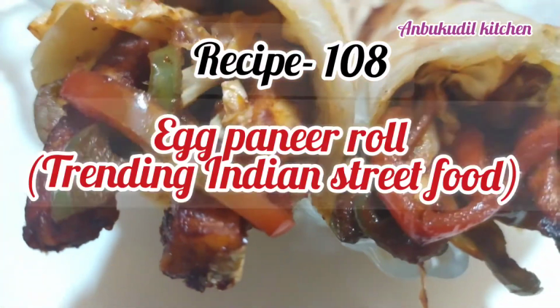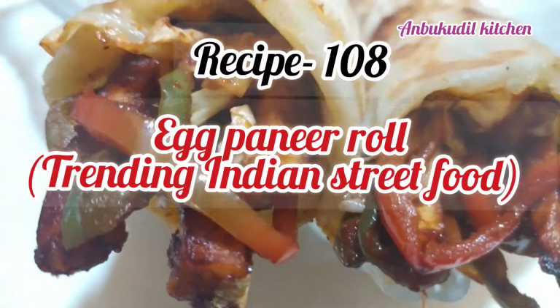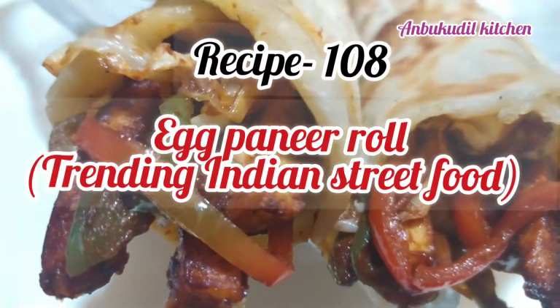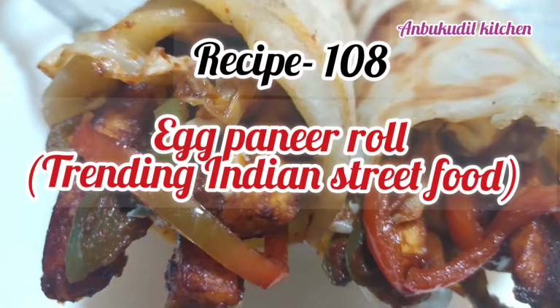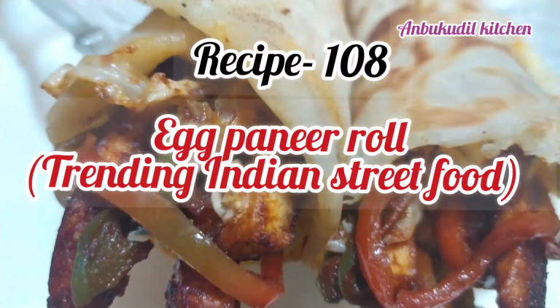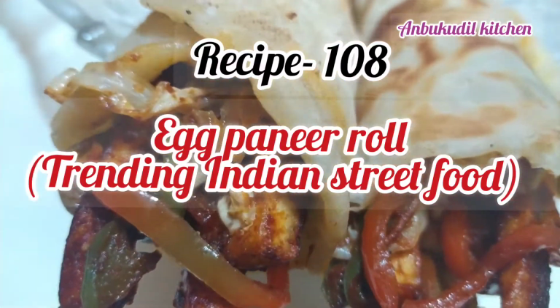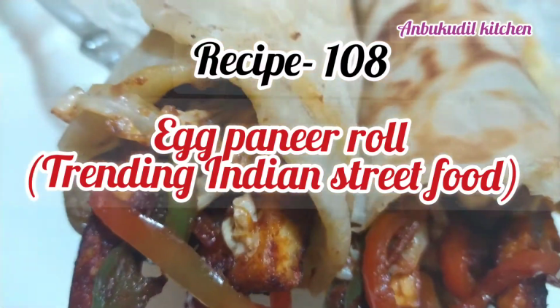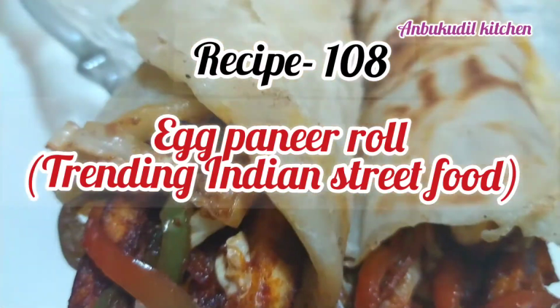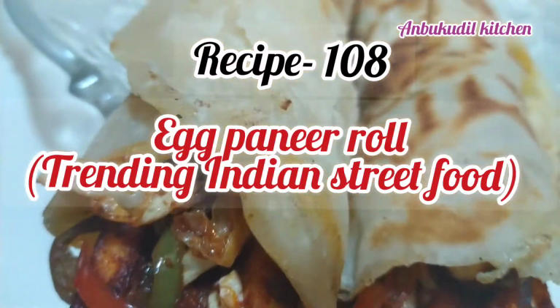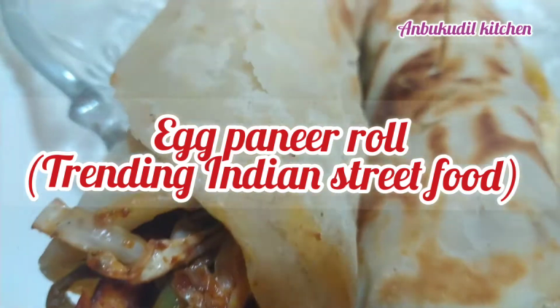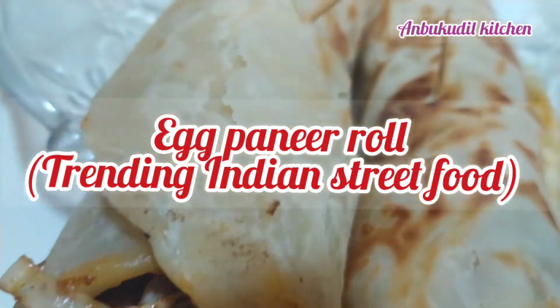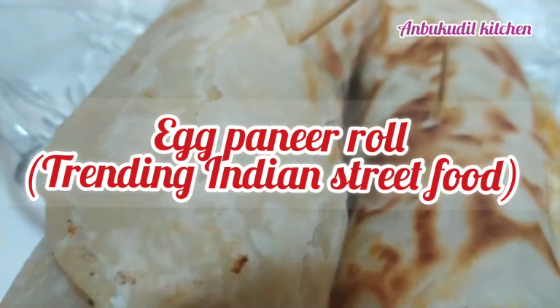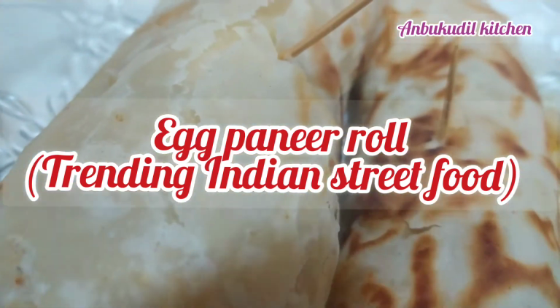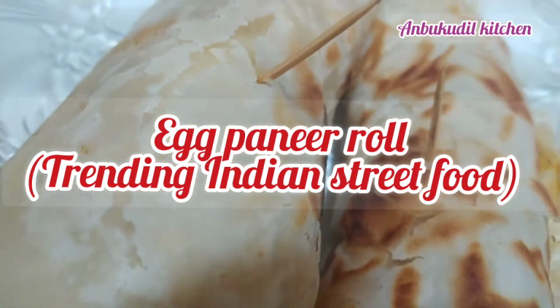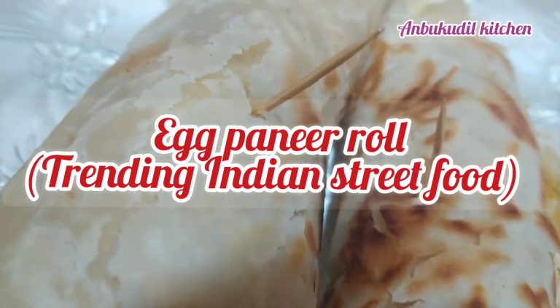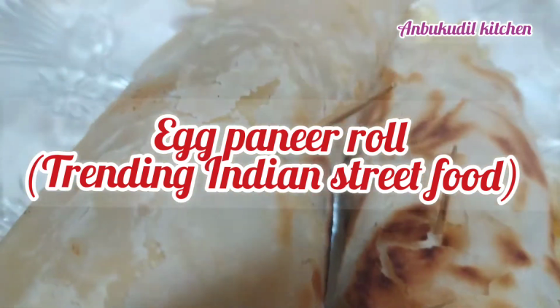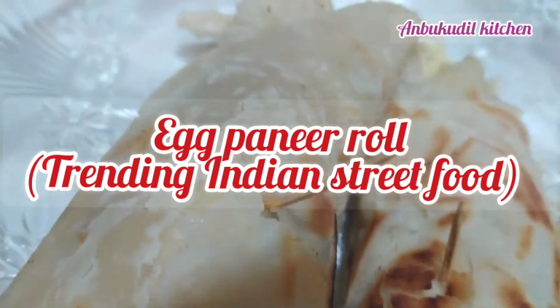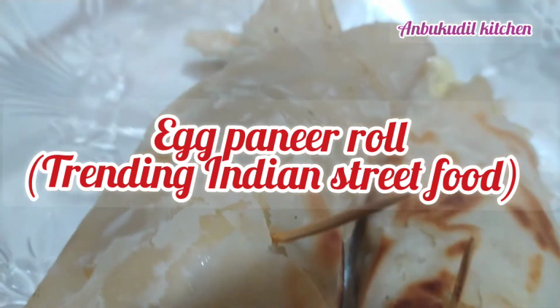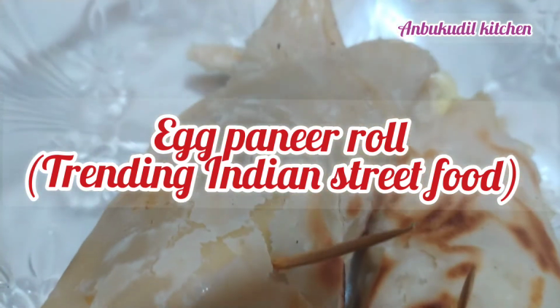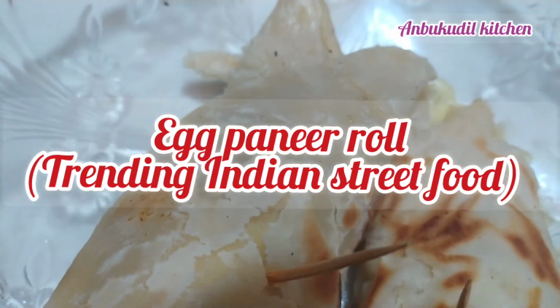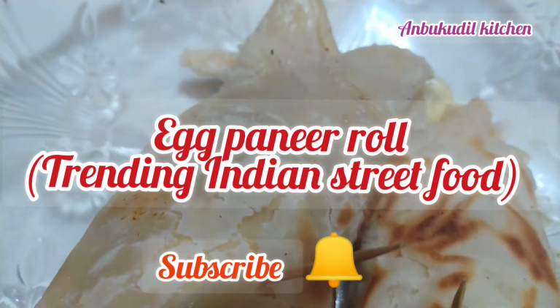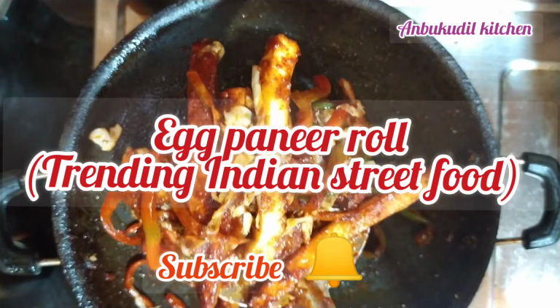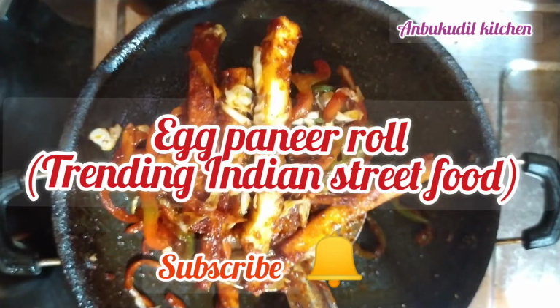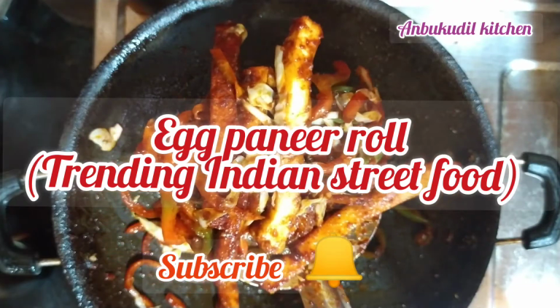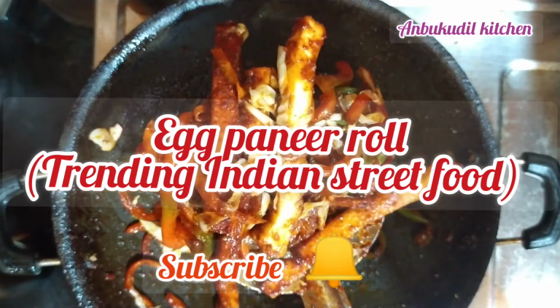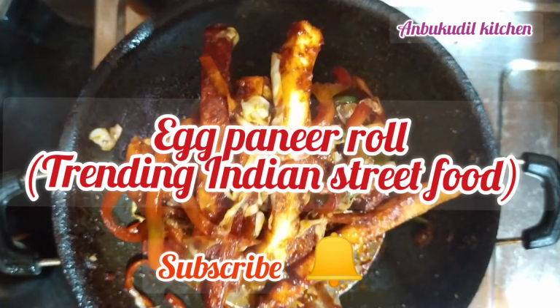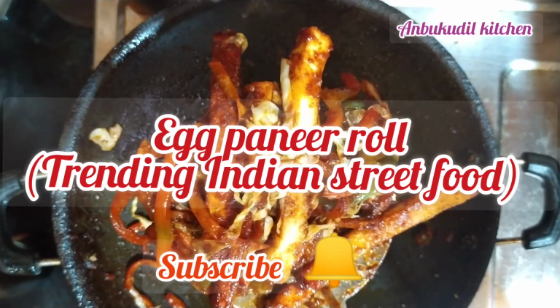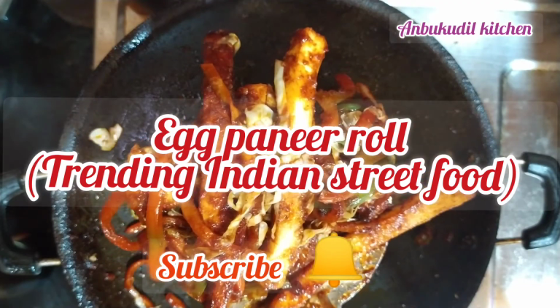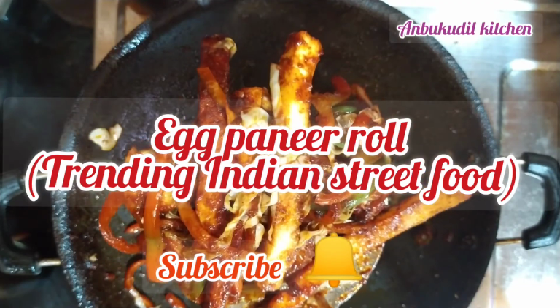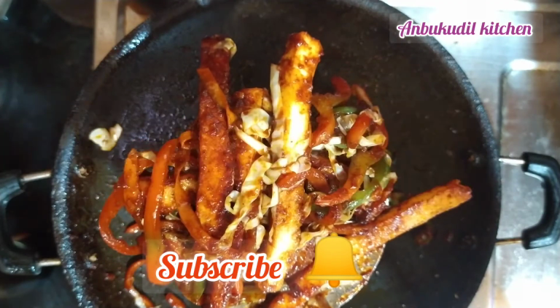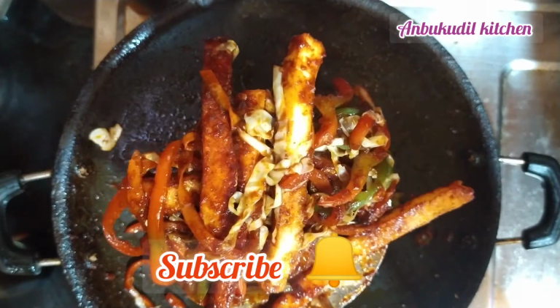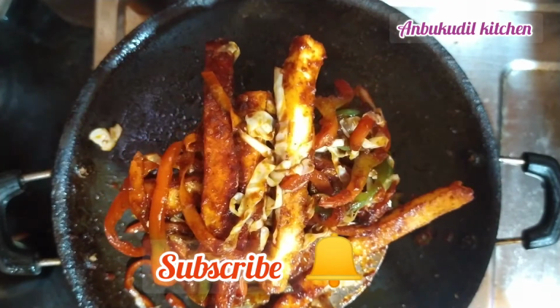Let's try the egg paneer roll for dinner, breakfast, and lunch boxes.